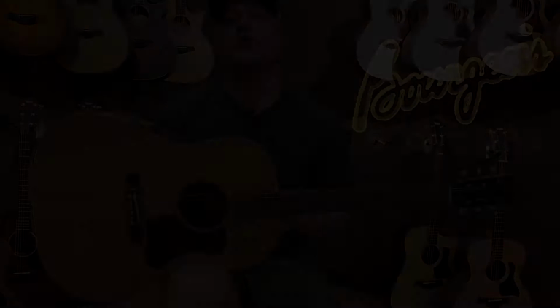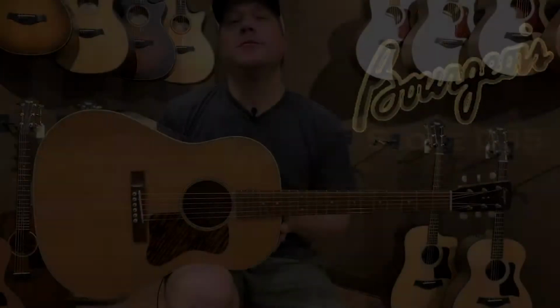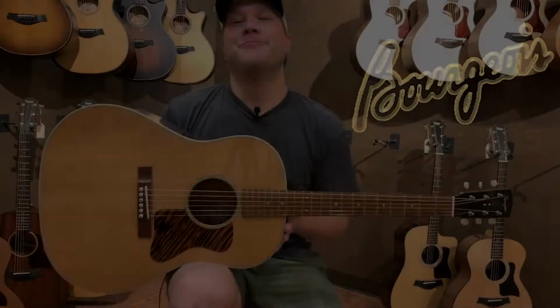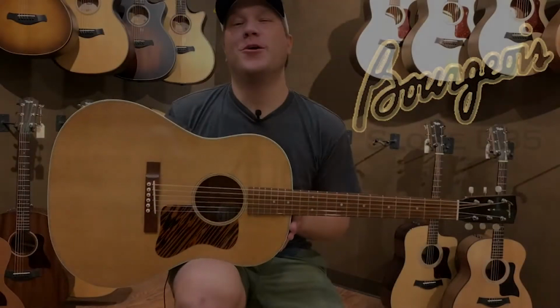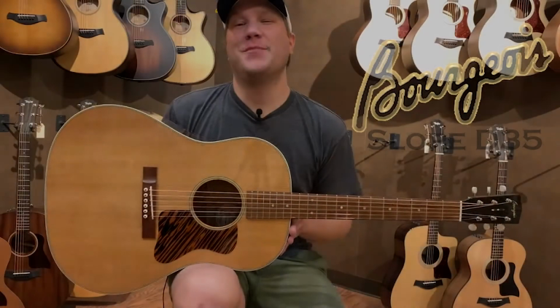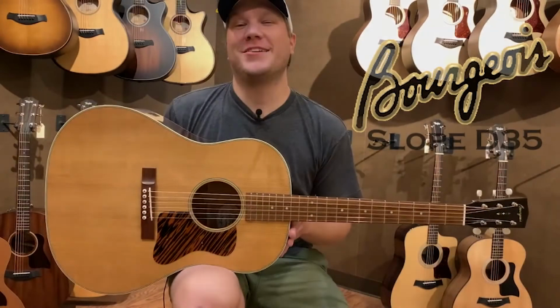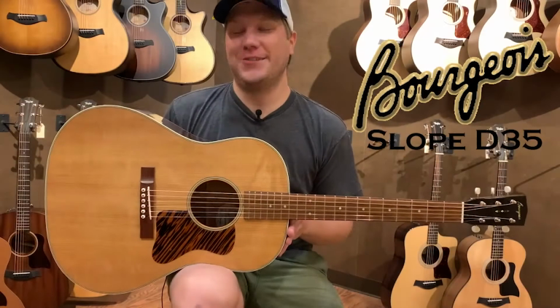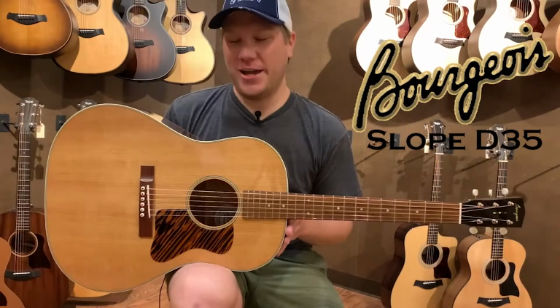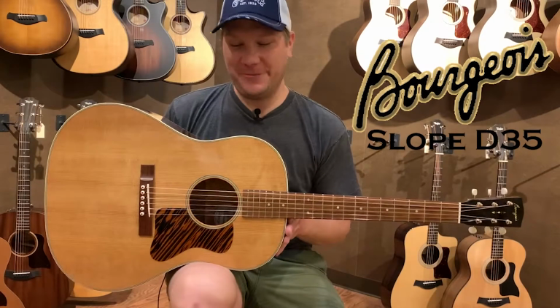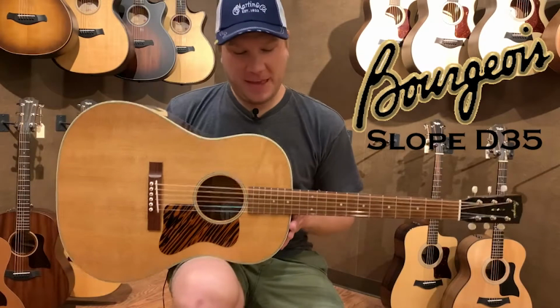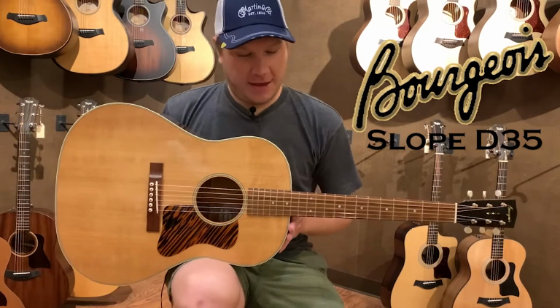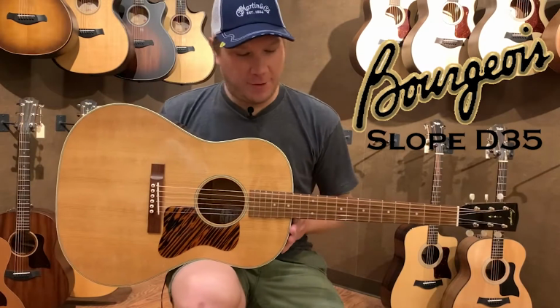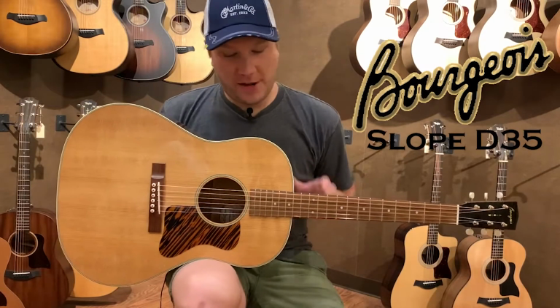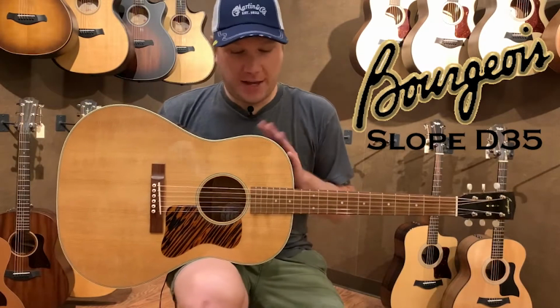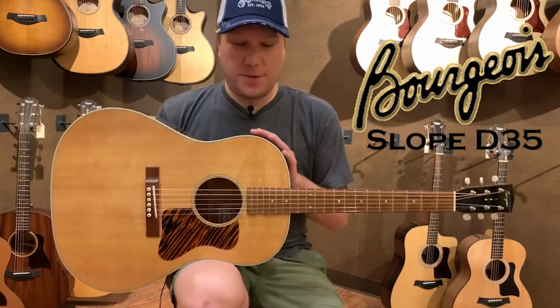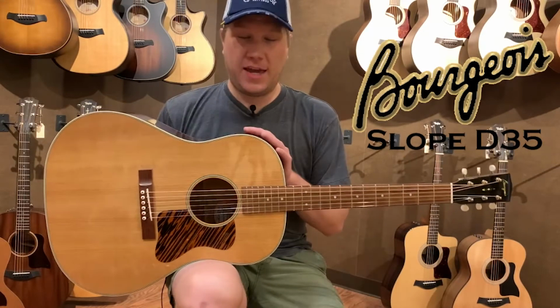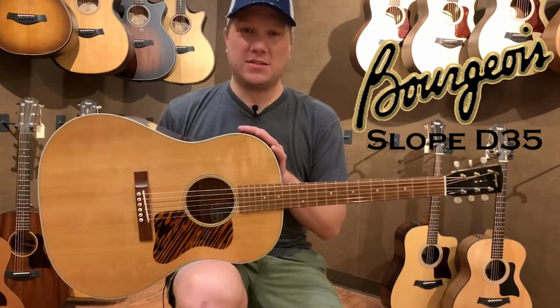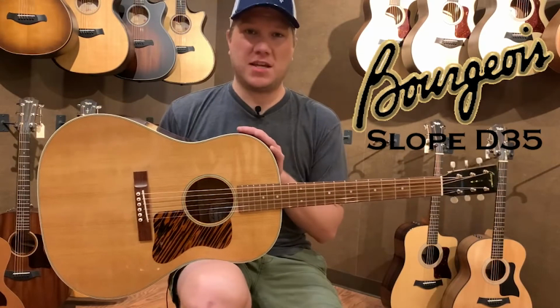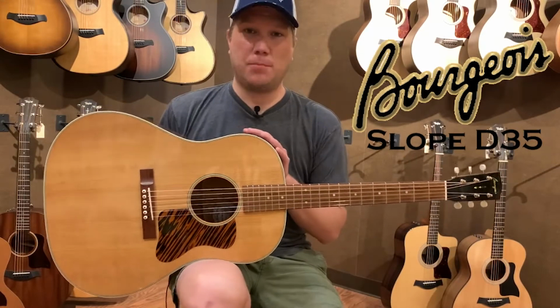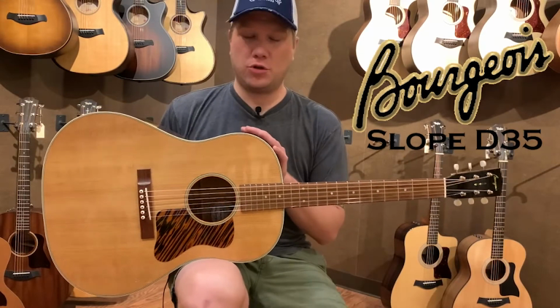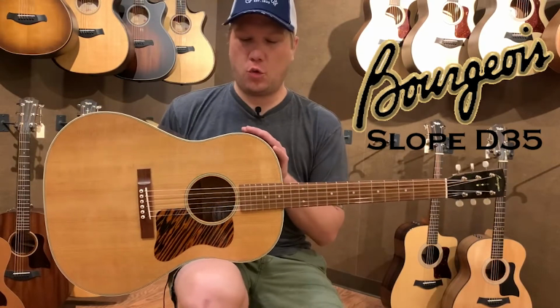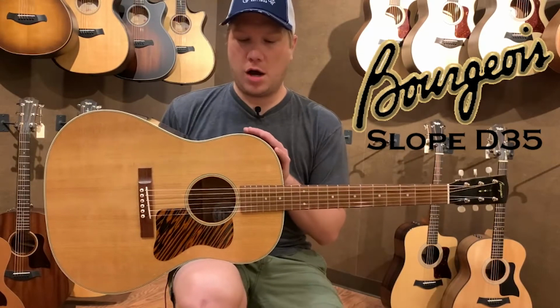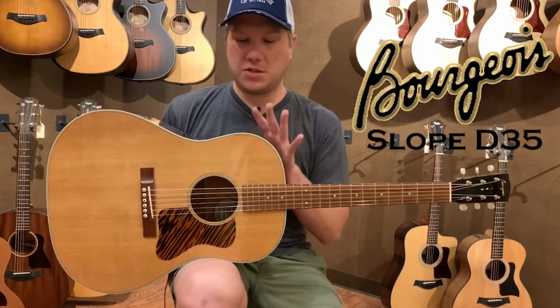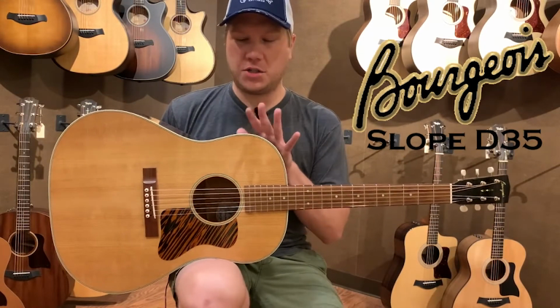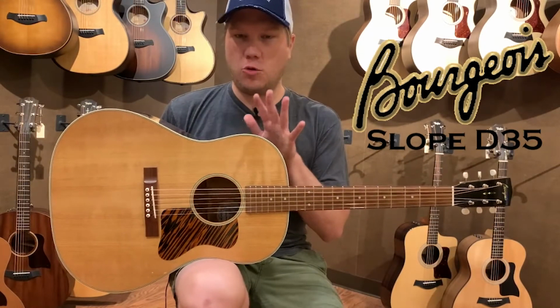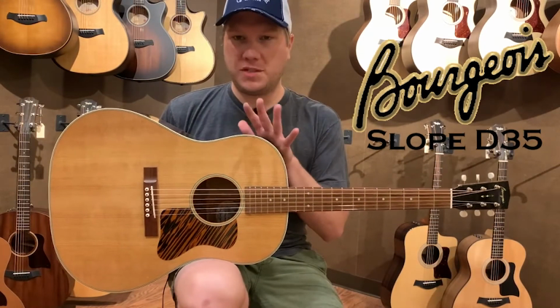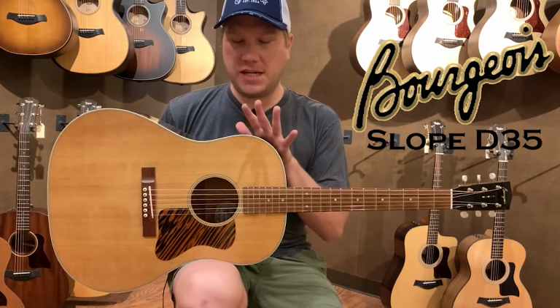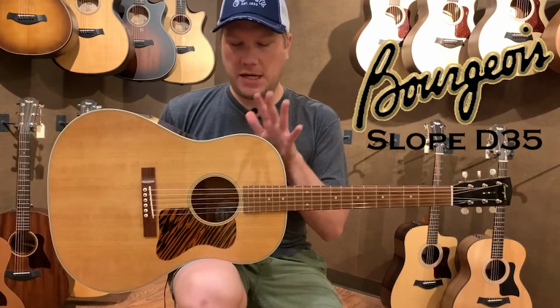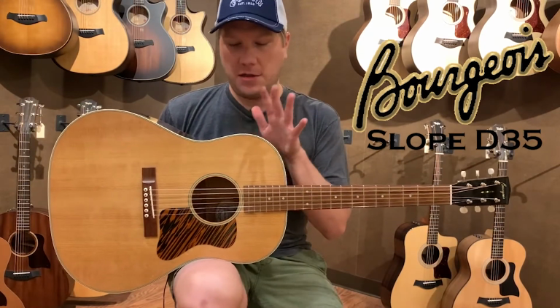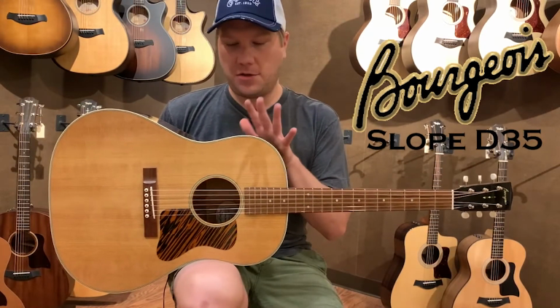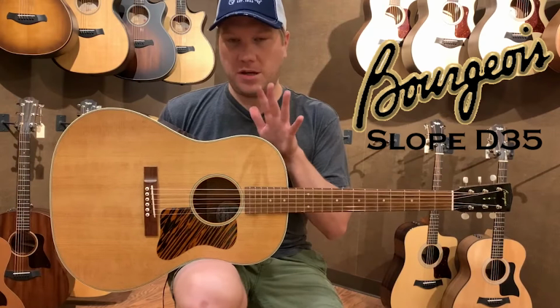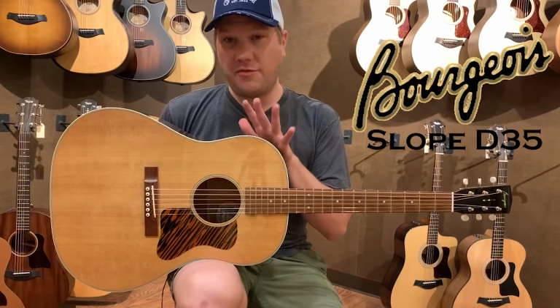Hey everyone, welcome back to the channel. What I've got in my hands is a Bourgeois Slope D35.